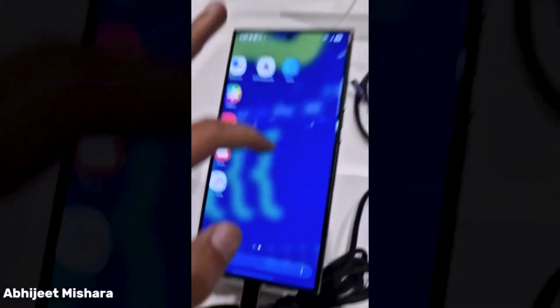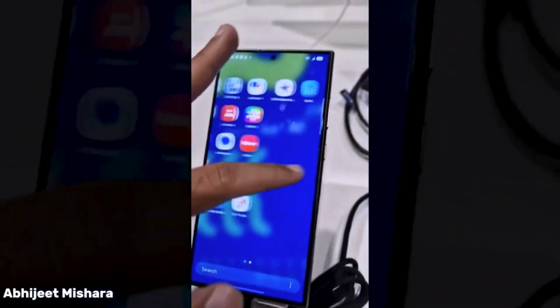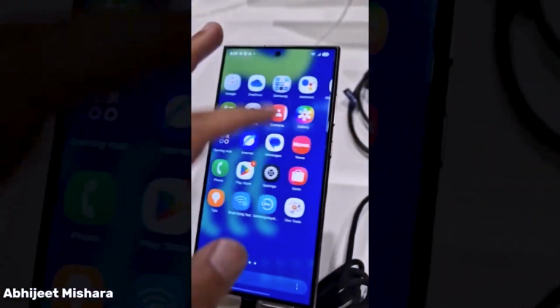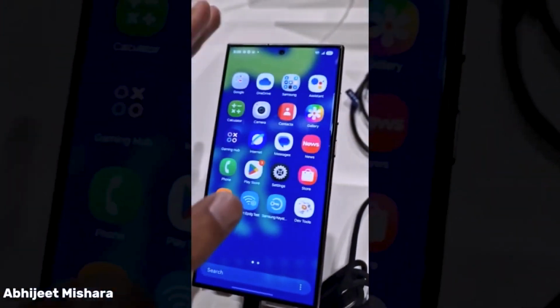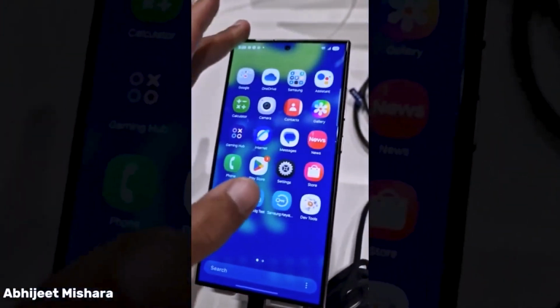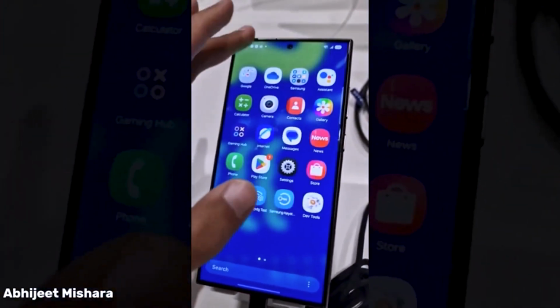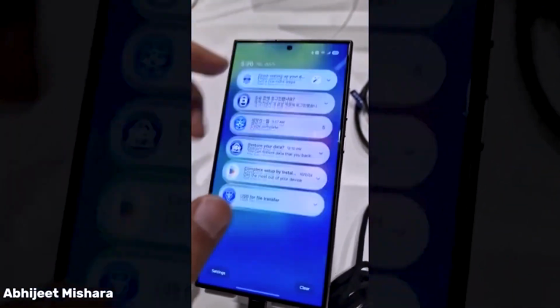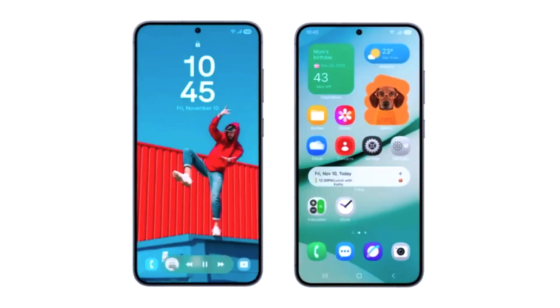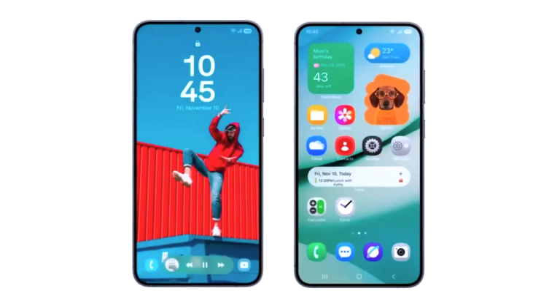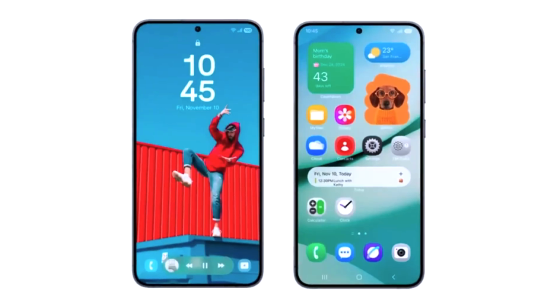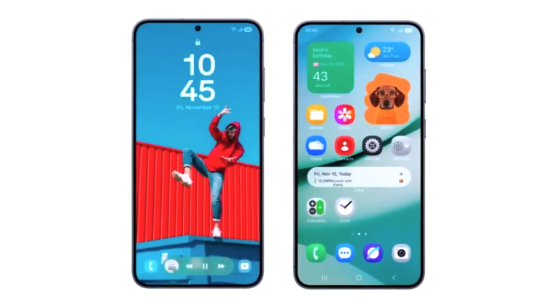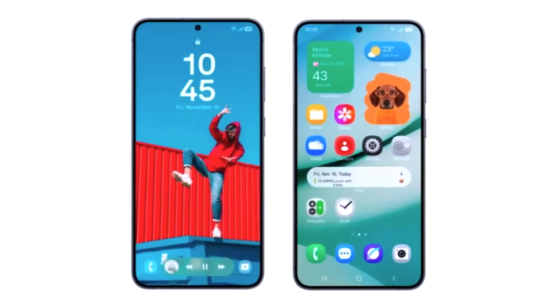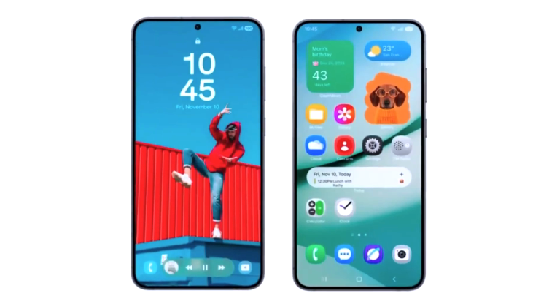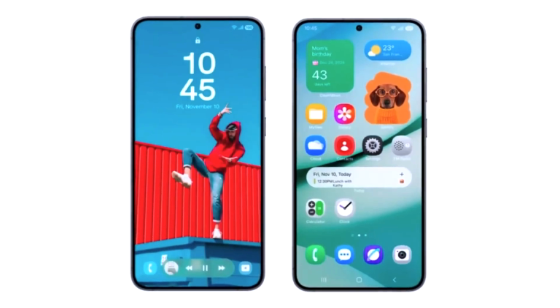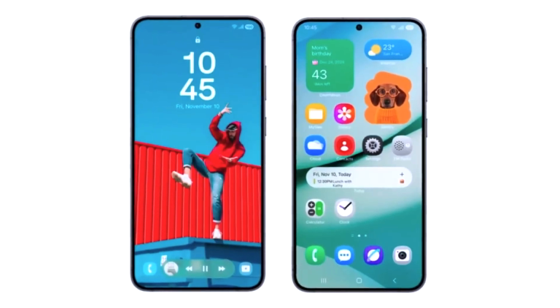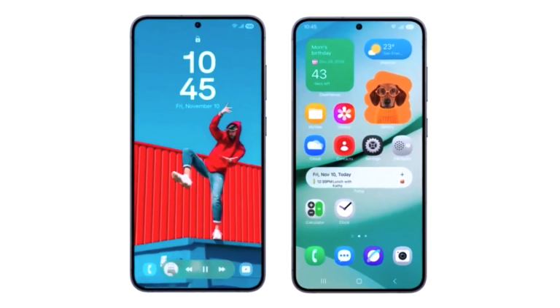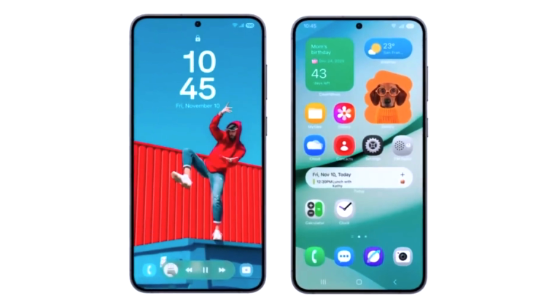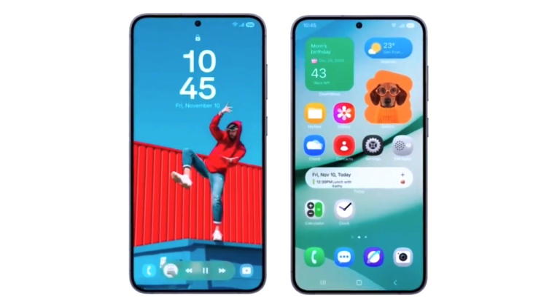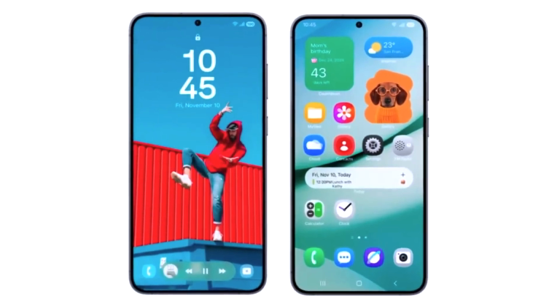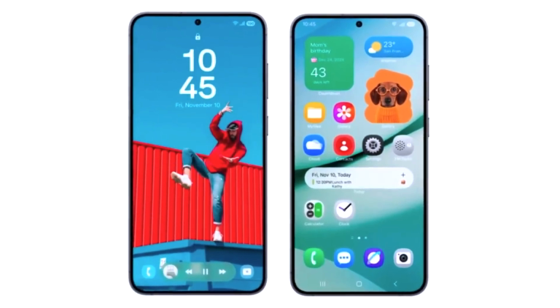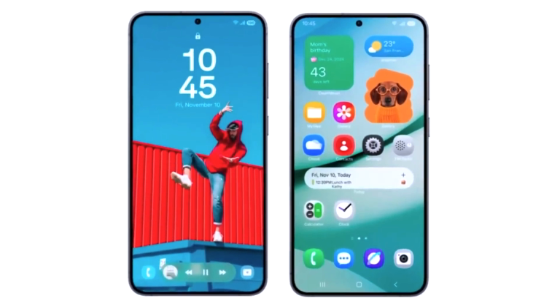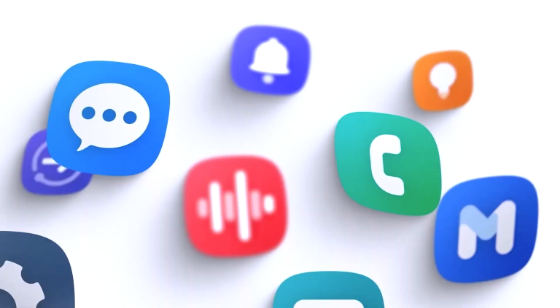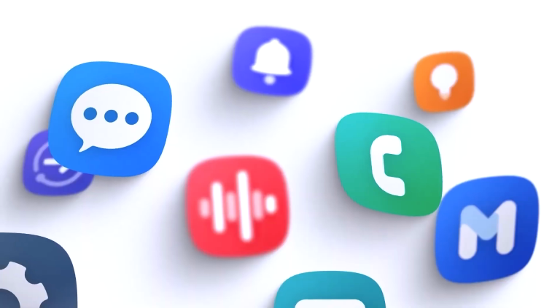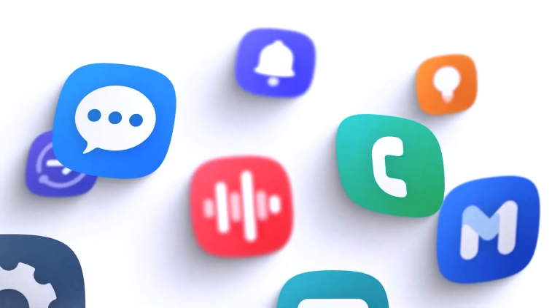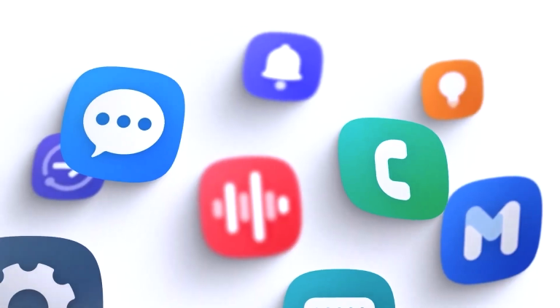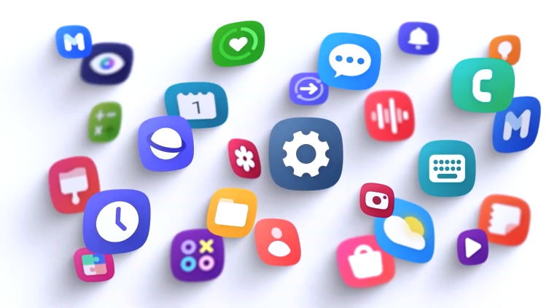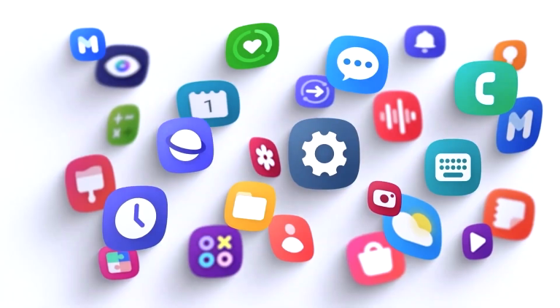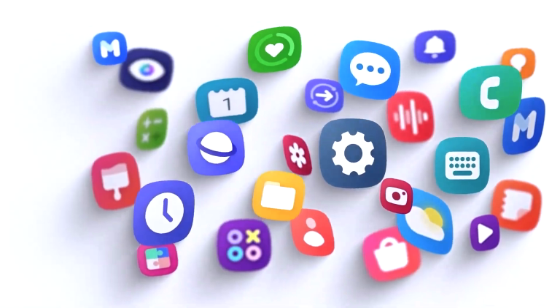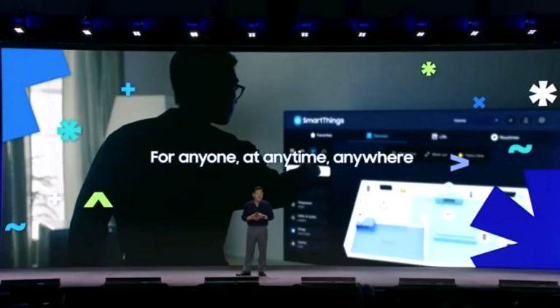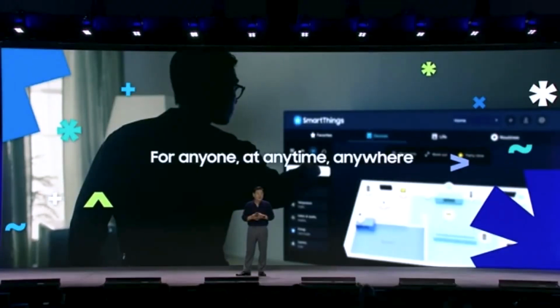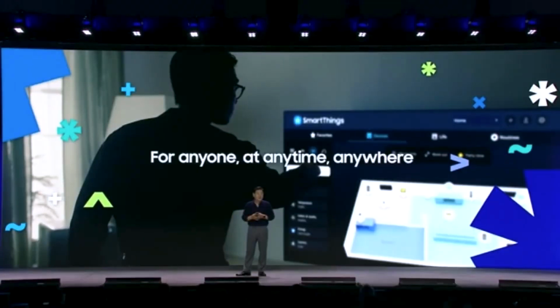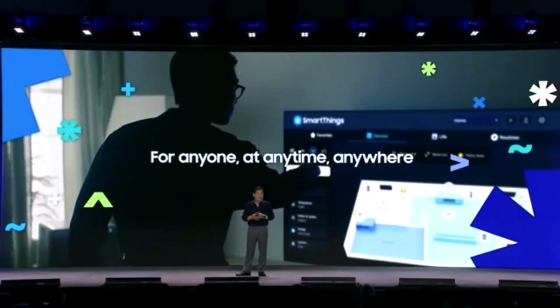They're going from OneUI 7.1 to OneUI 7.0 for the Galaxy S25. Riveting, right?